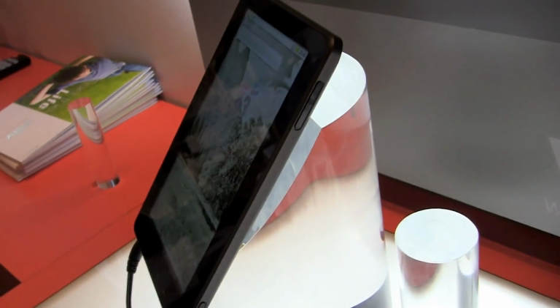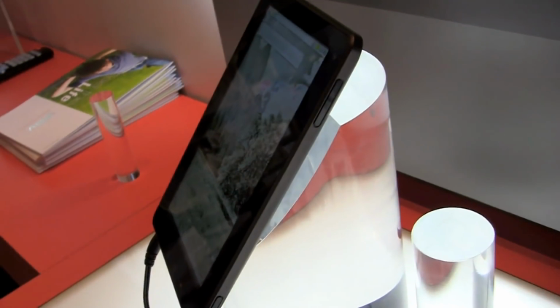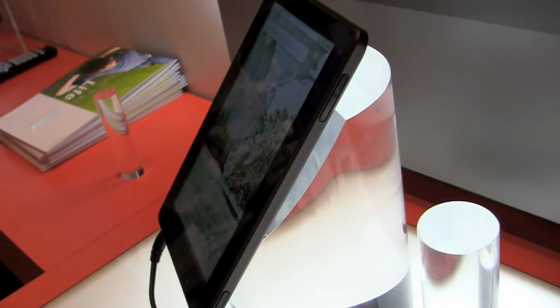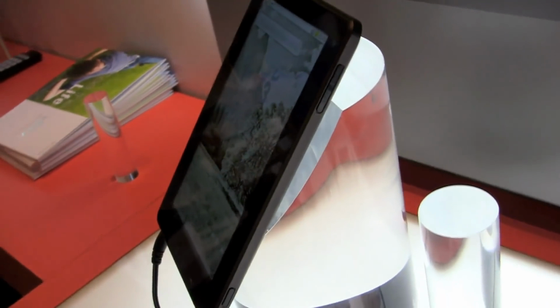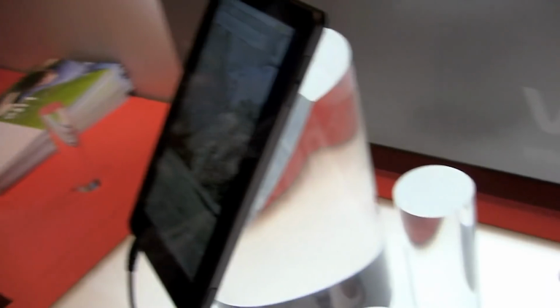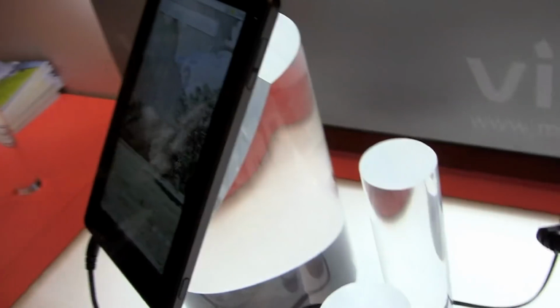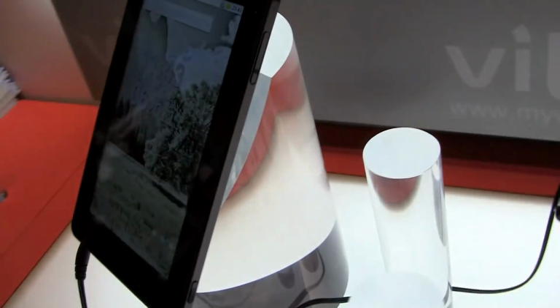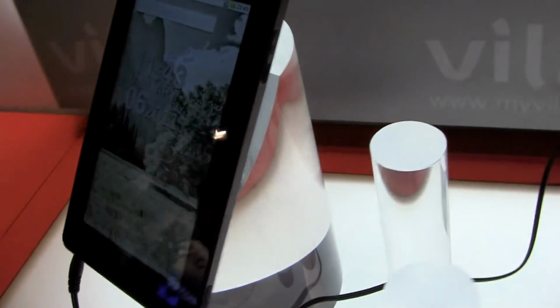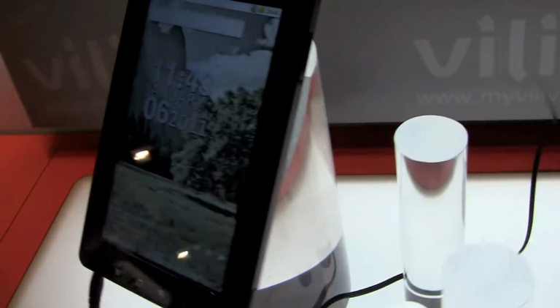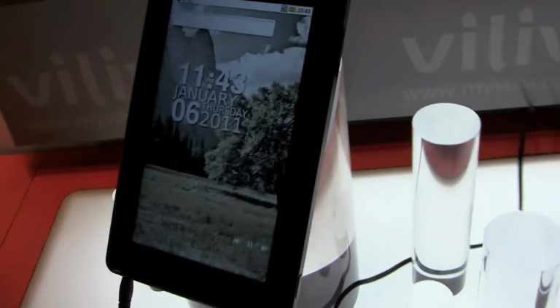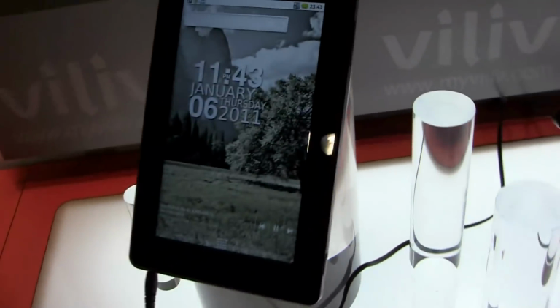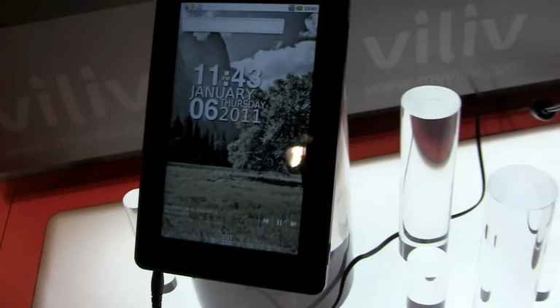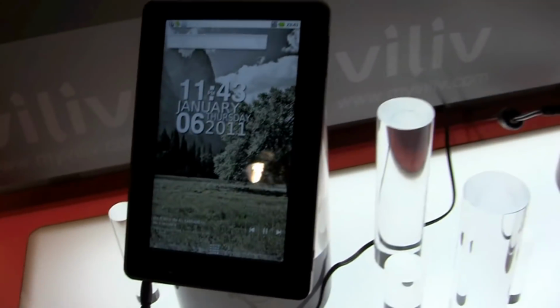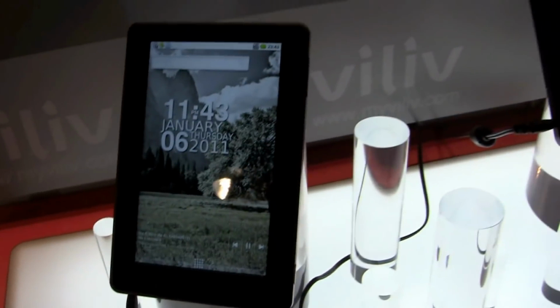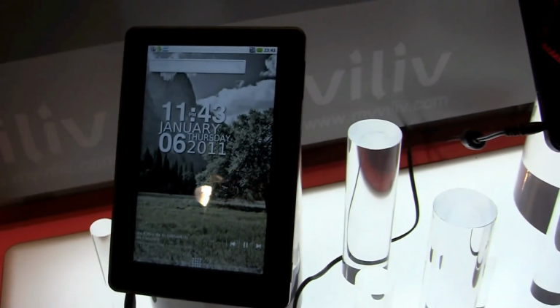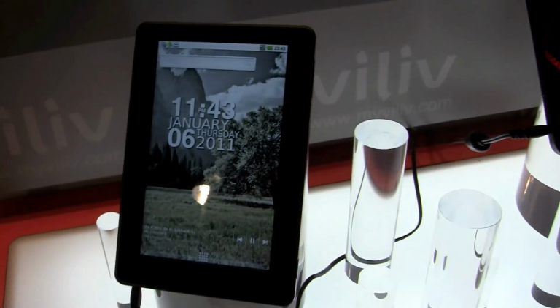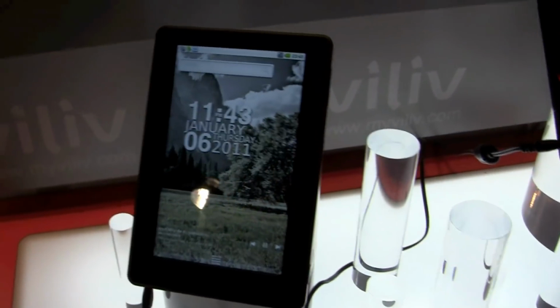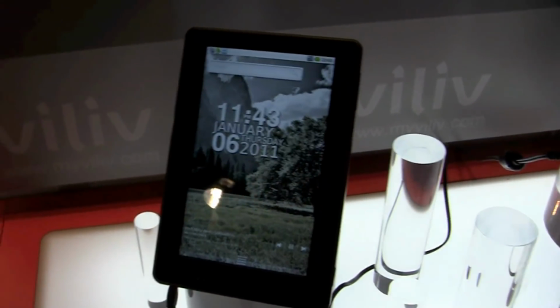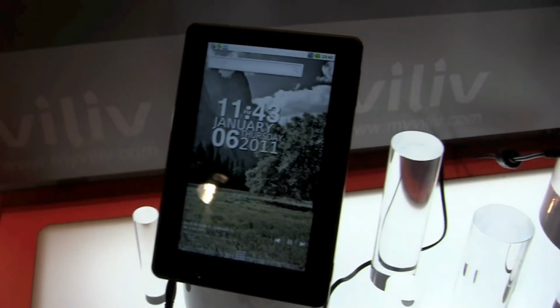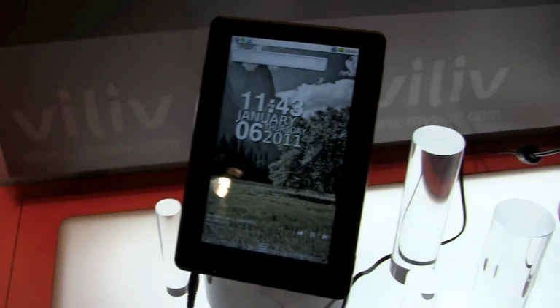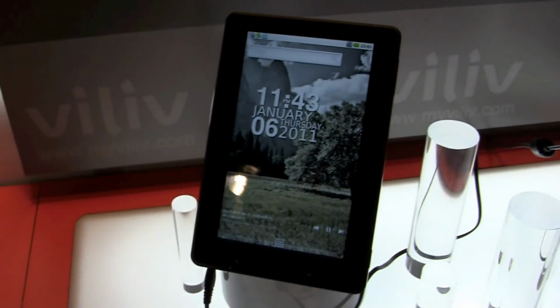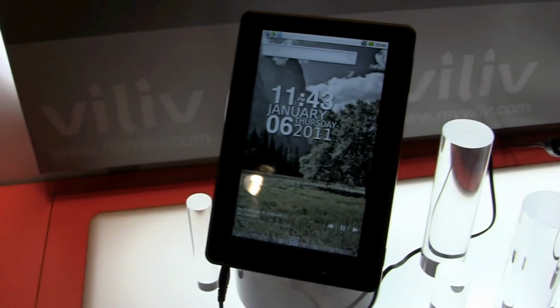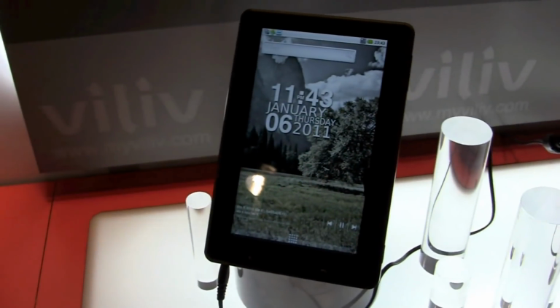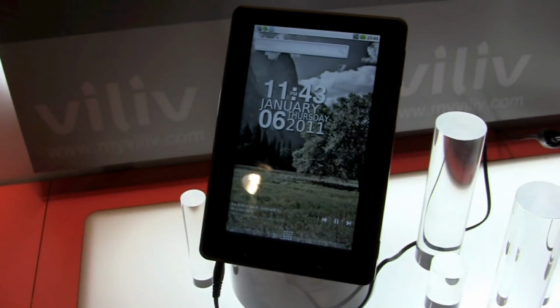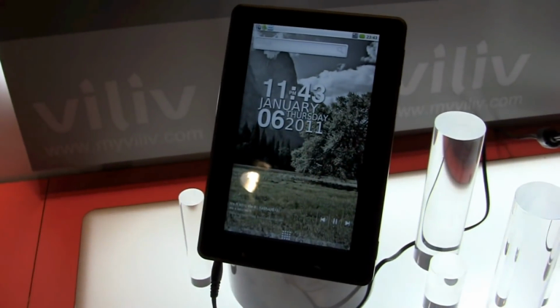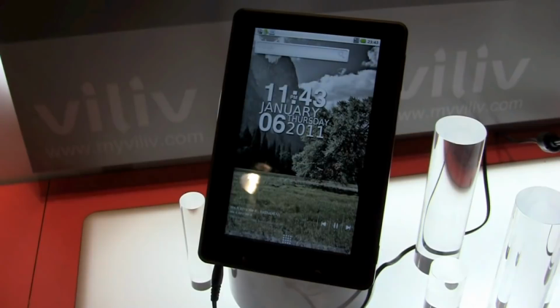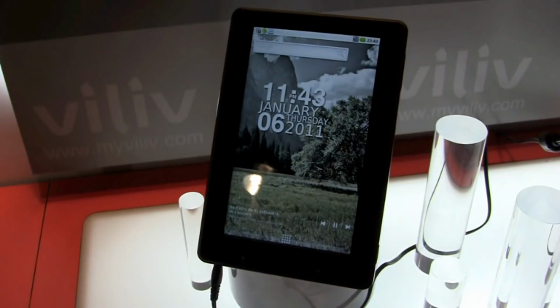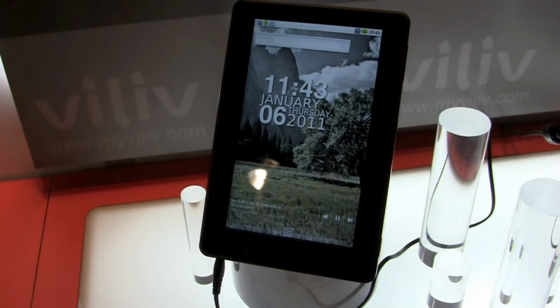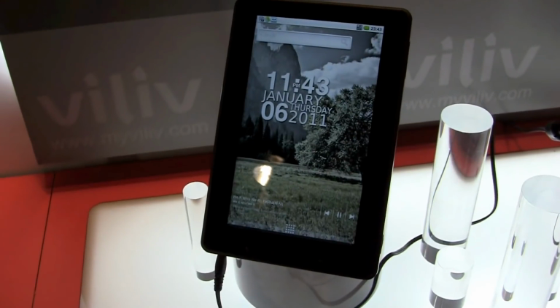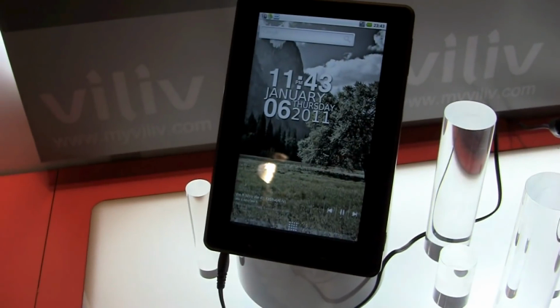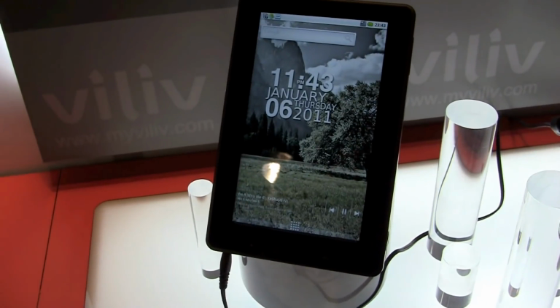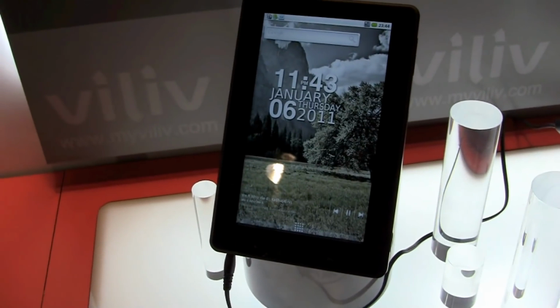That's the VILIF X7 Android tablet, 7-inch. I'm Sascha for netbooknews.com — thanks for watching.